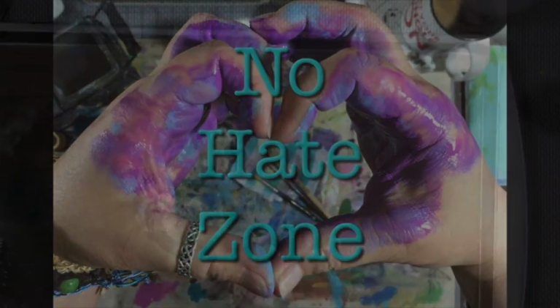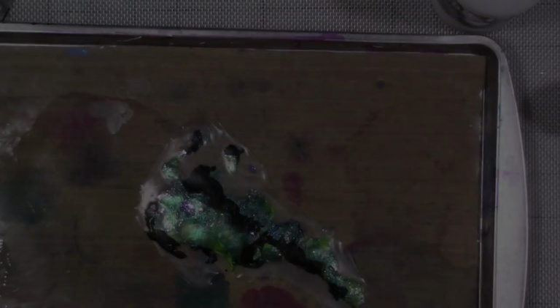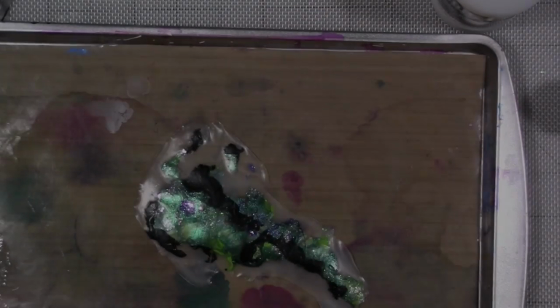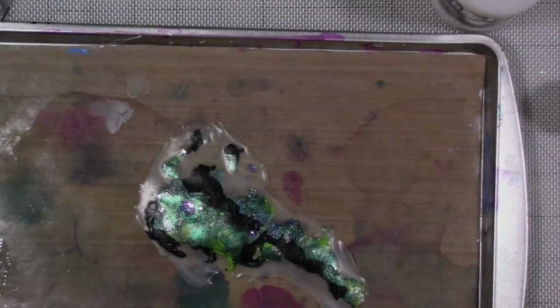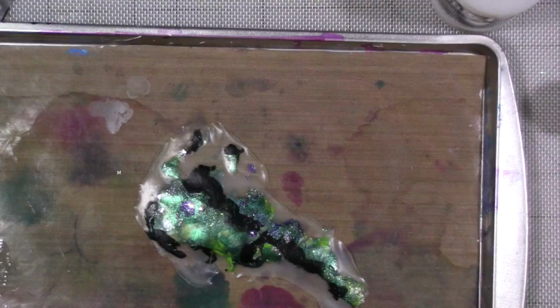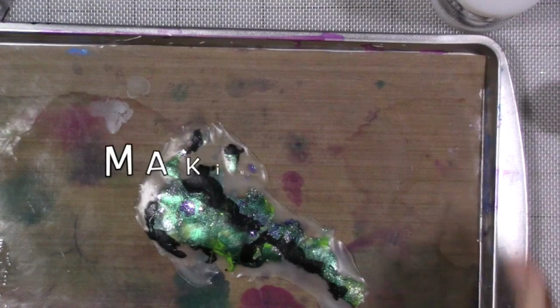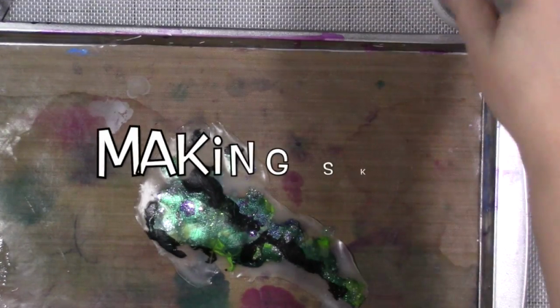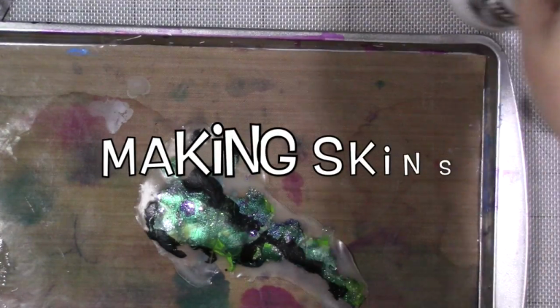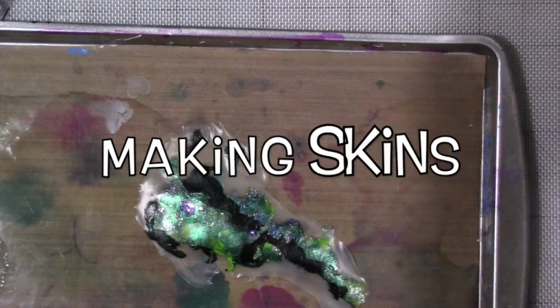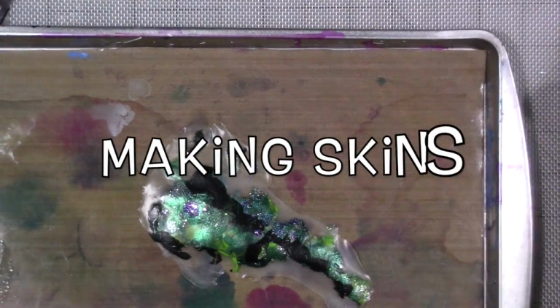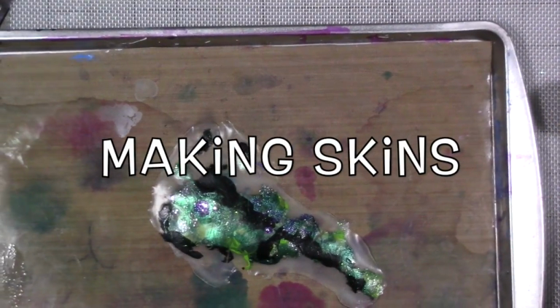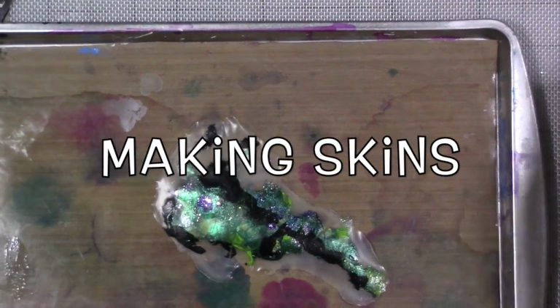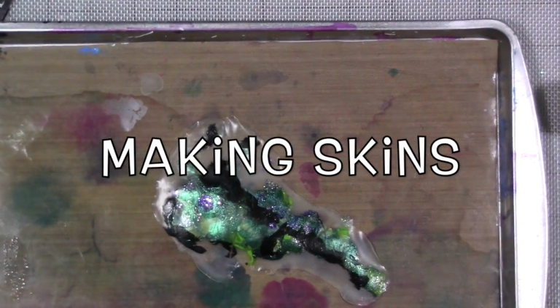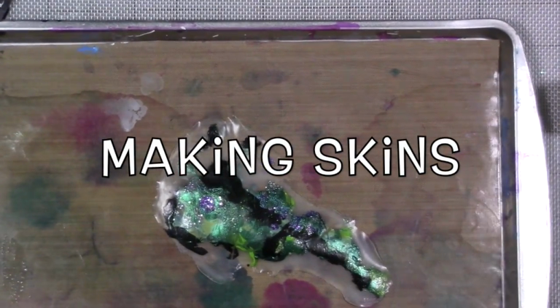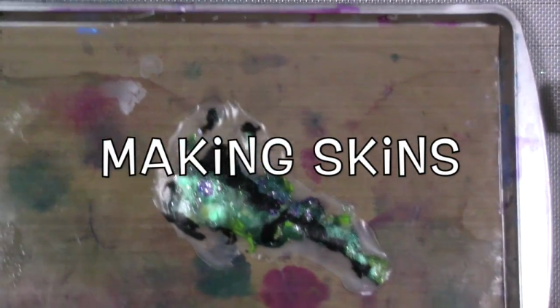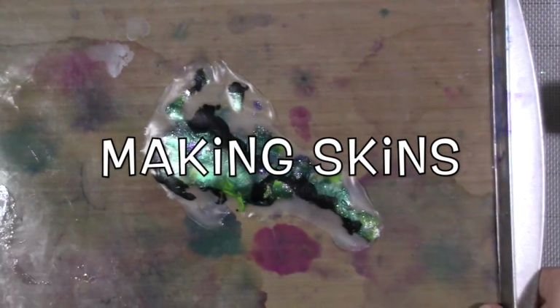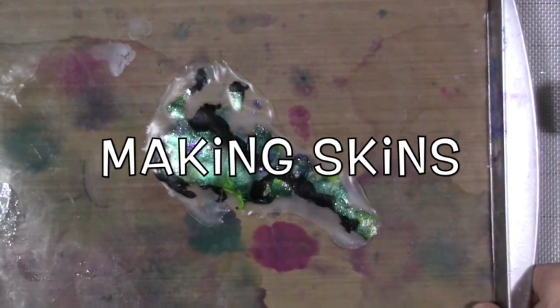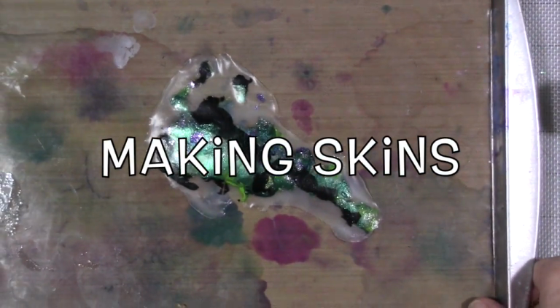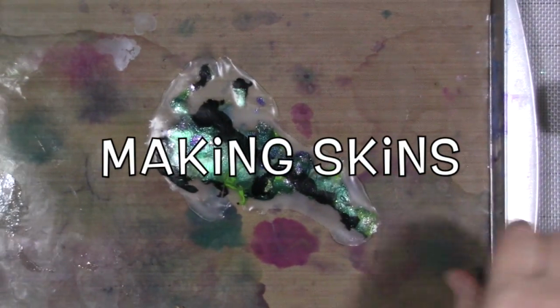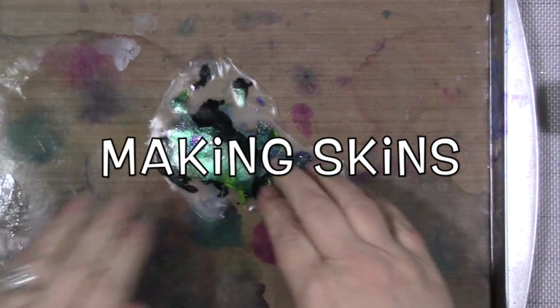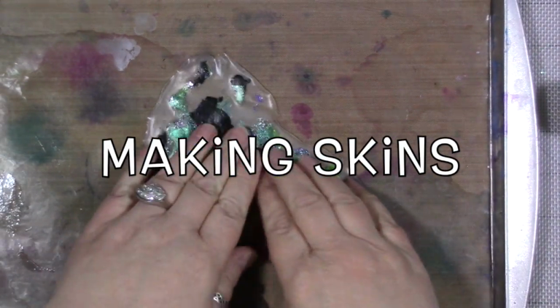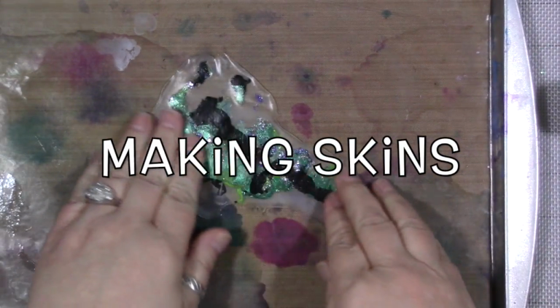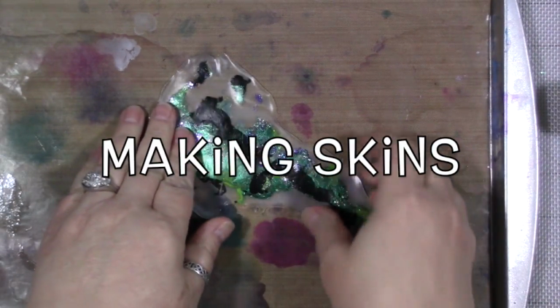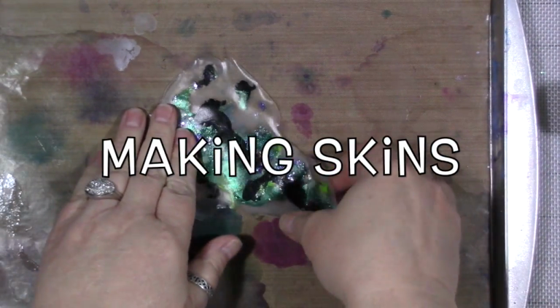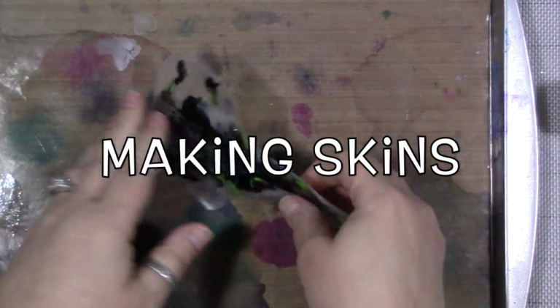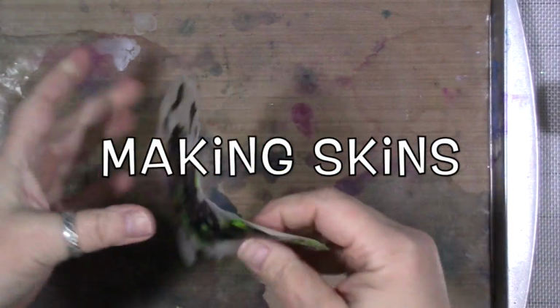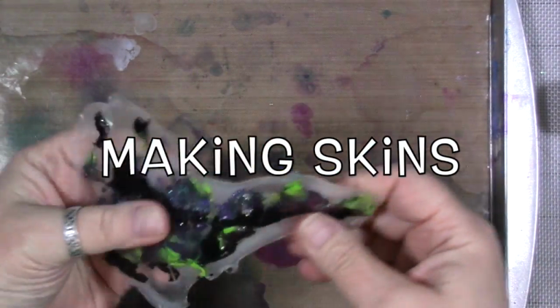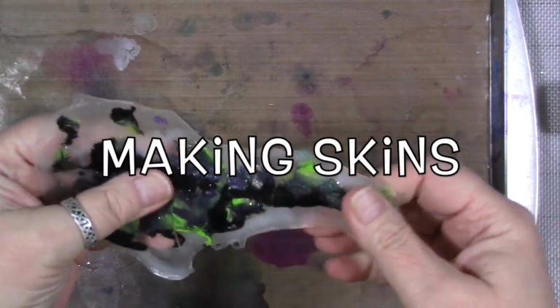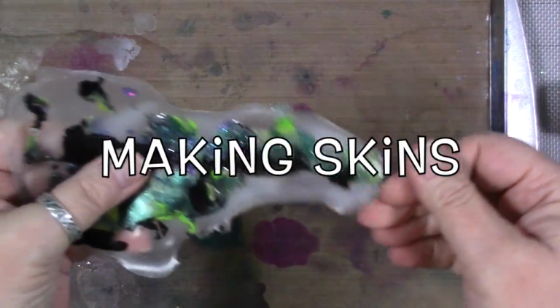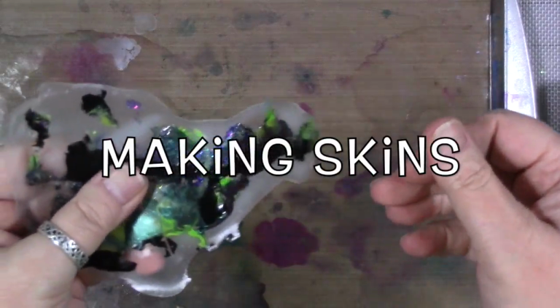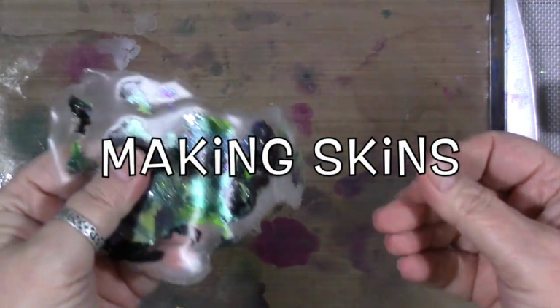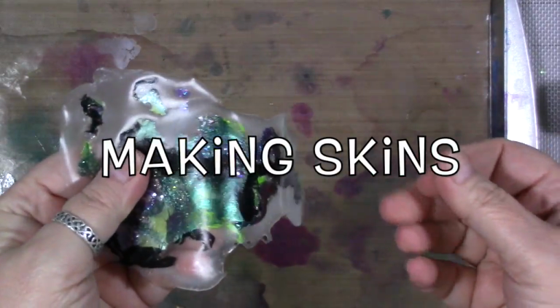Hey guys, how are you today? I just have another idea for making acrylic skins.